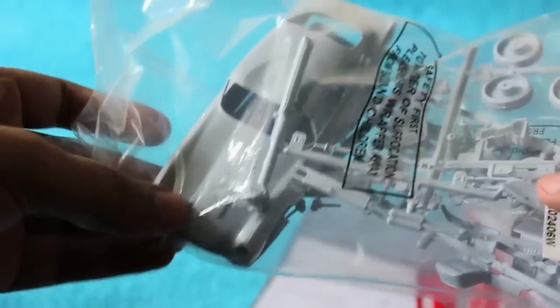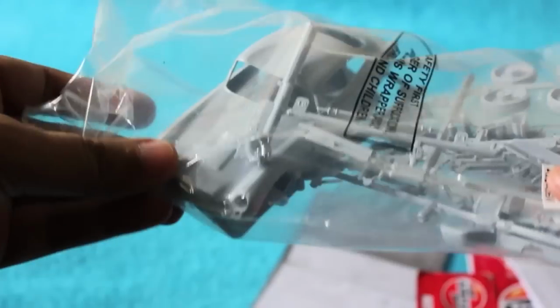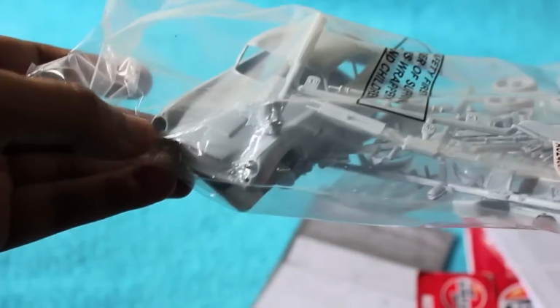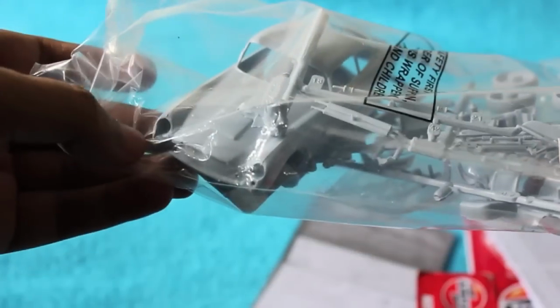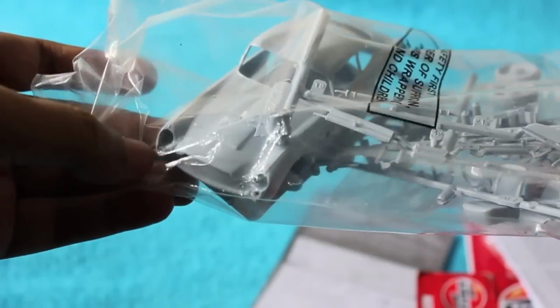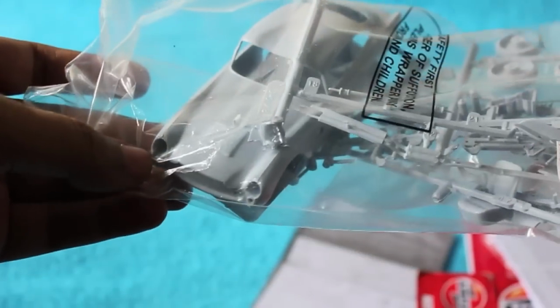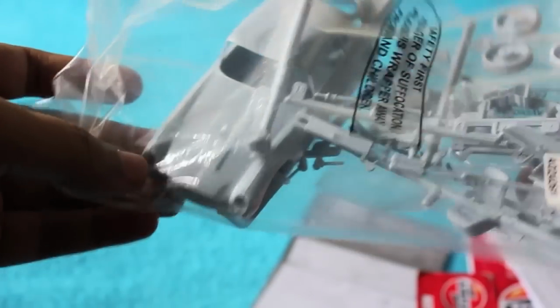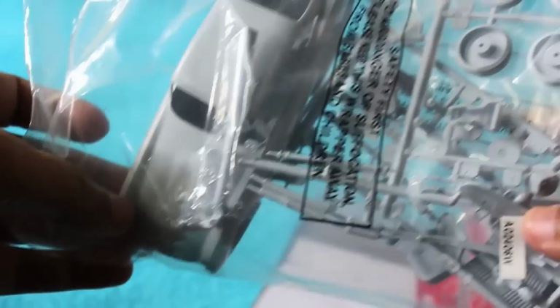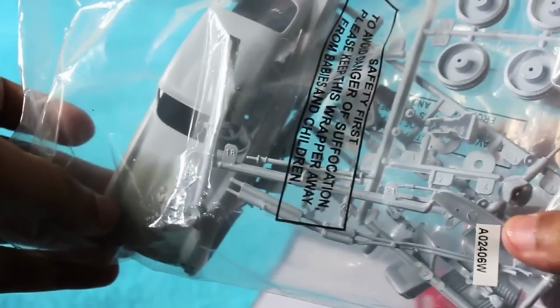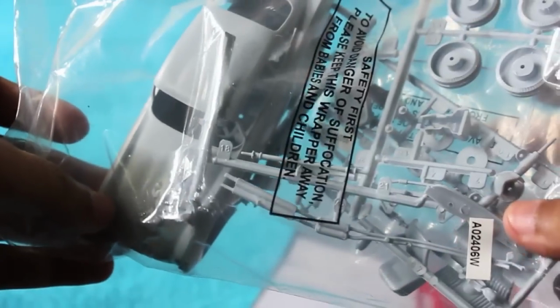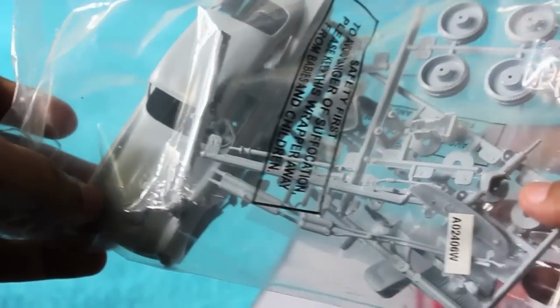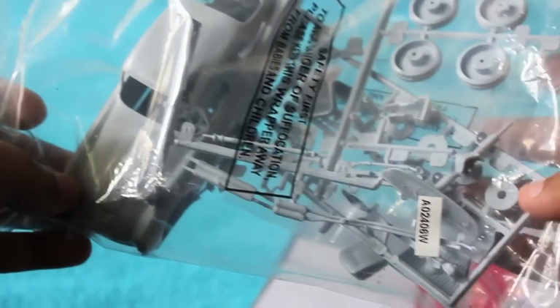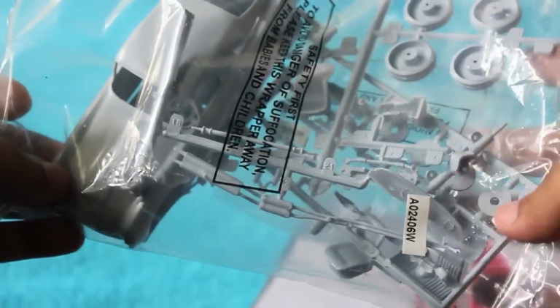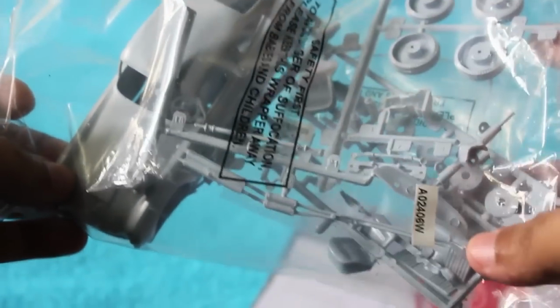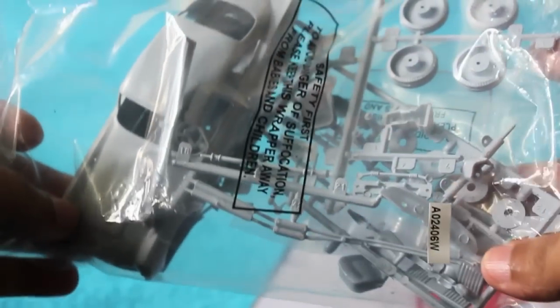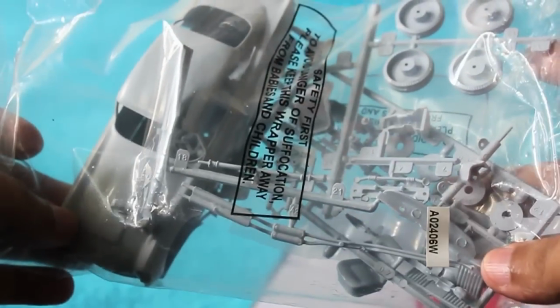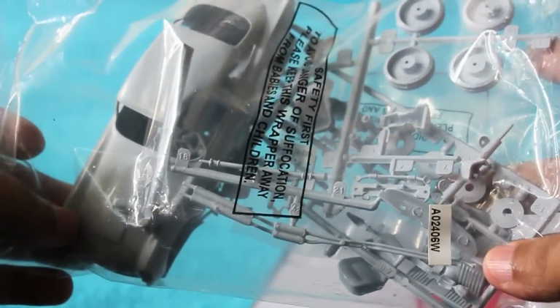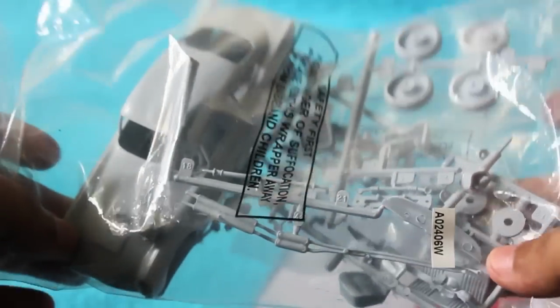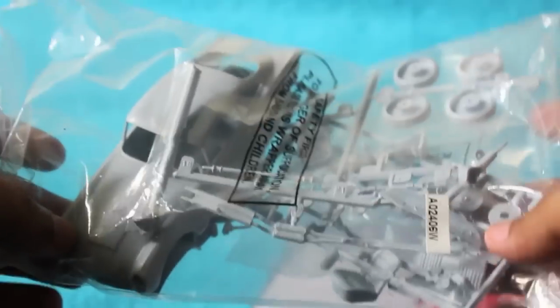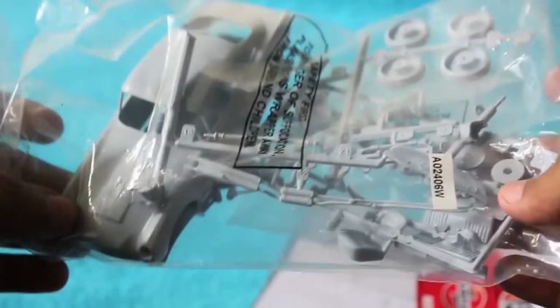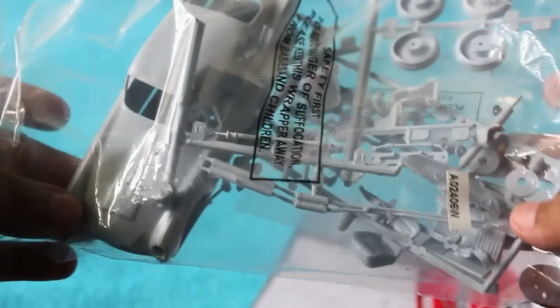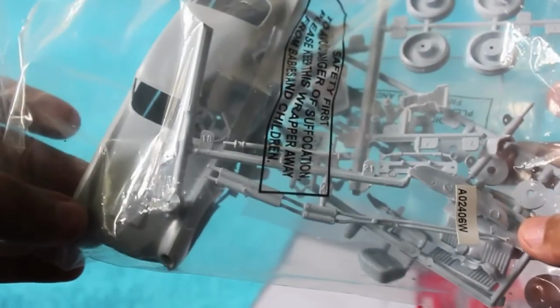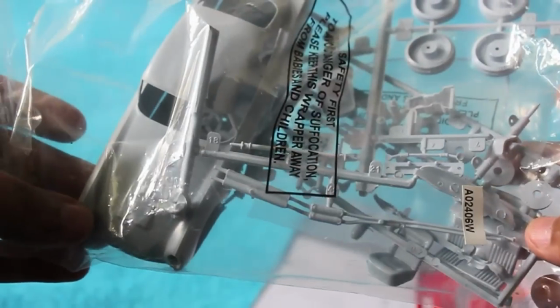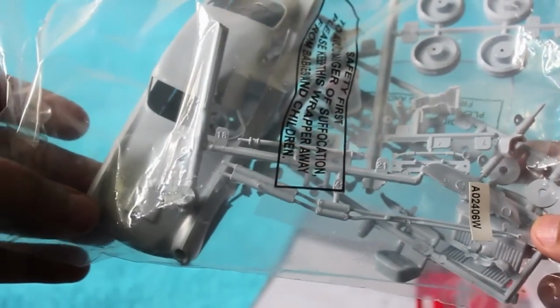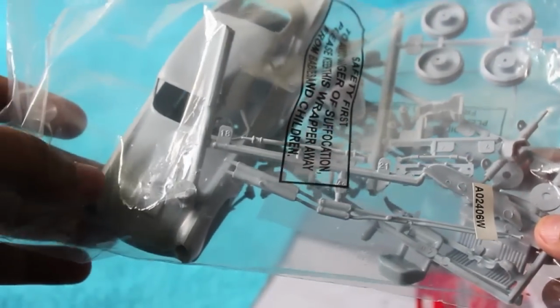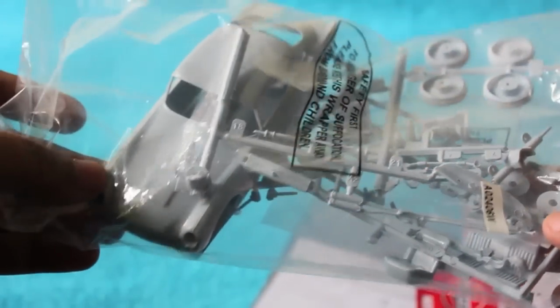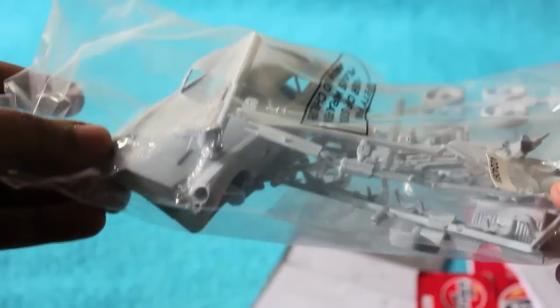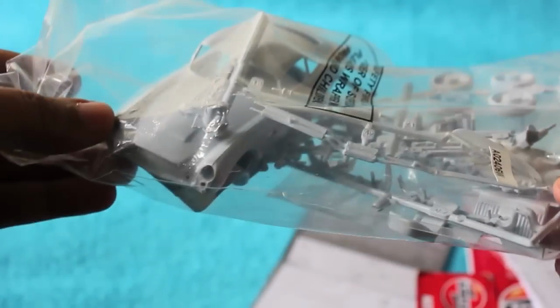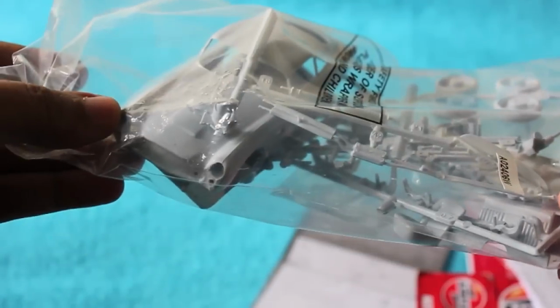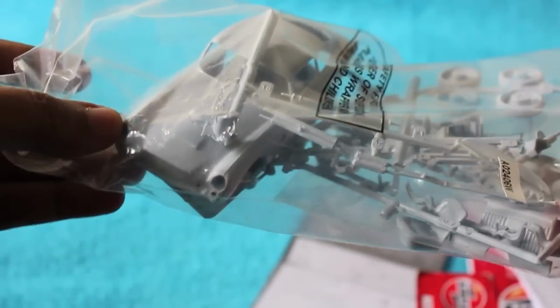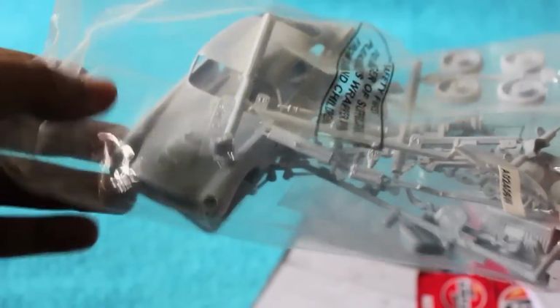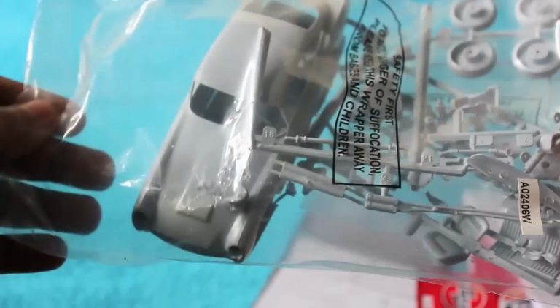These are the plastic pieces which you have to cut, assemble, and stick together.